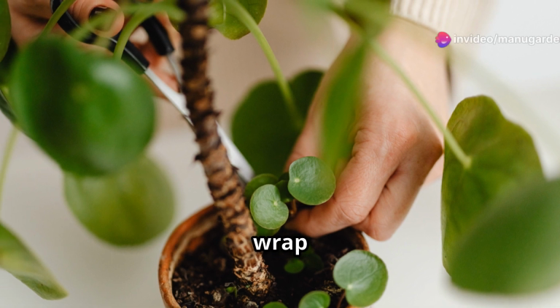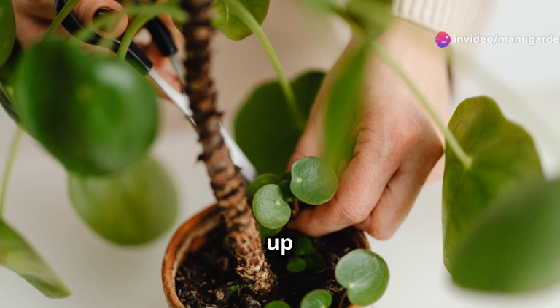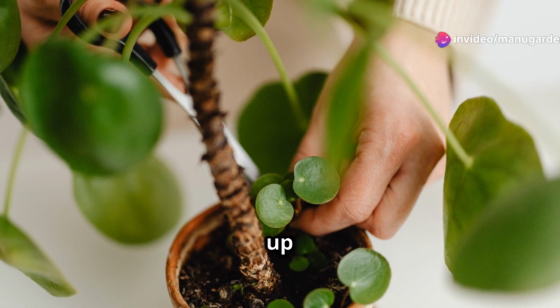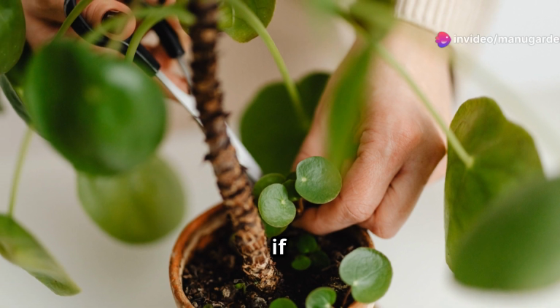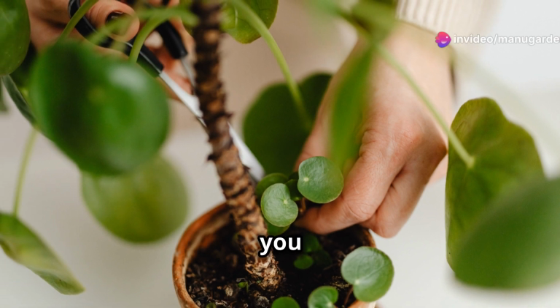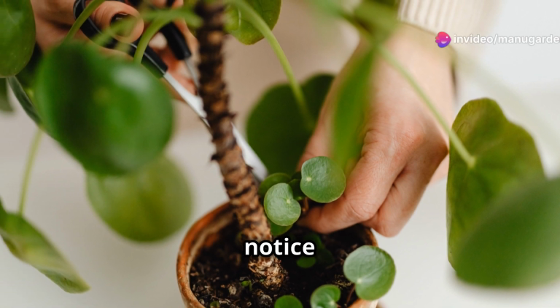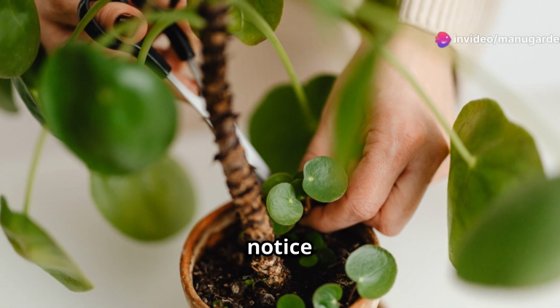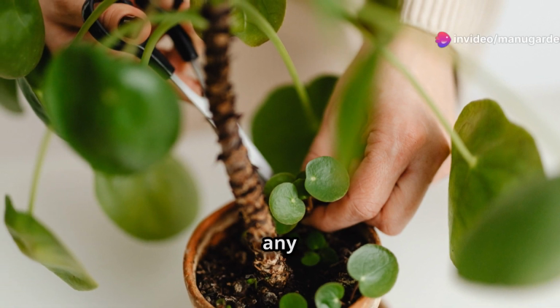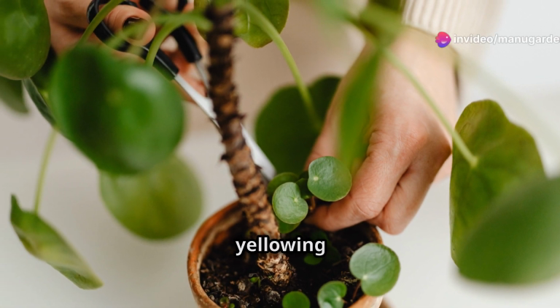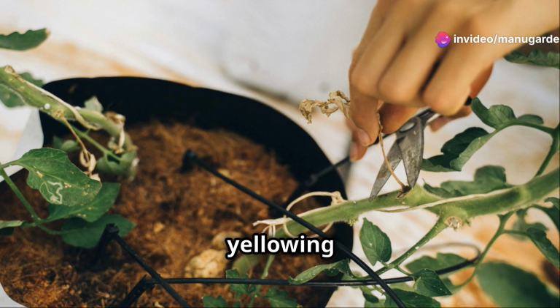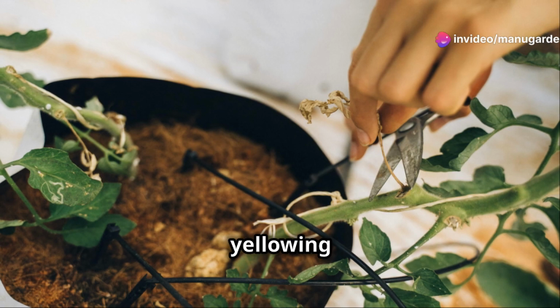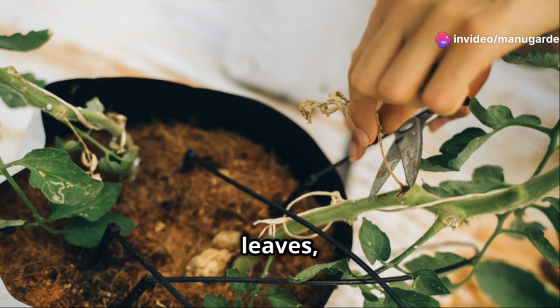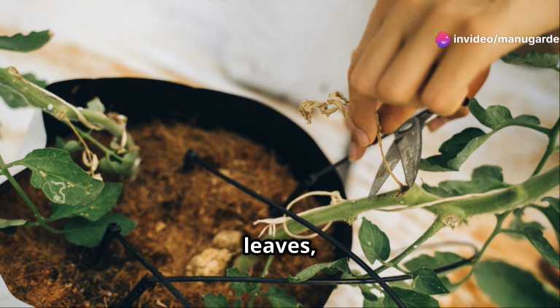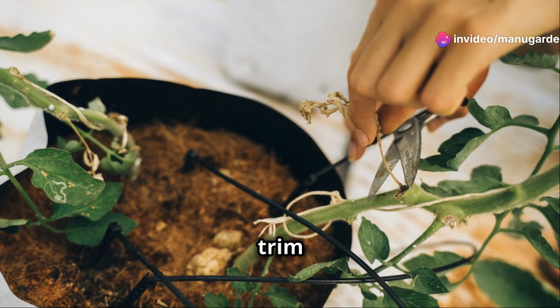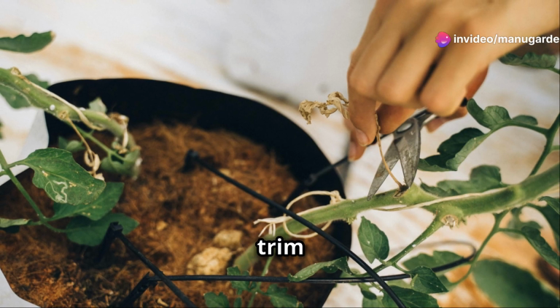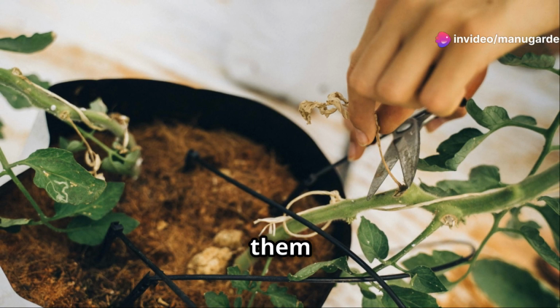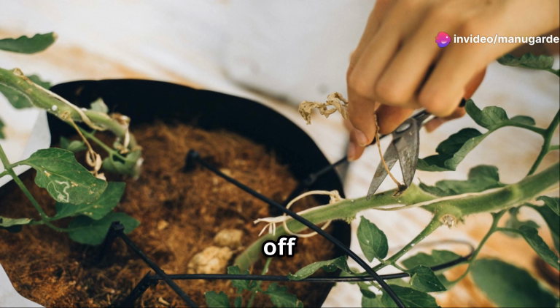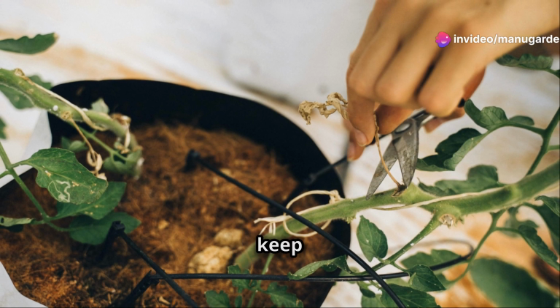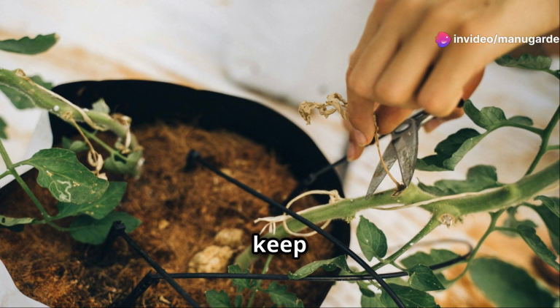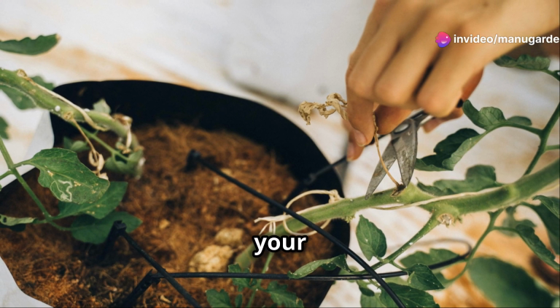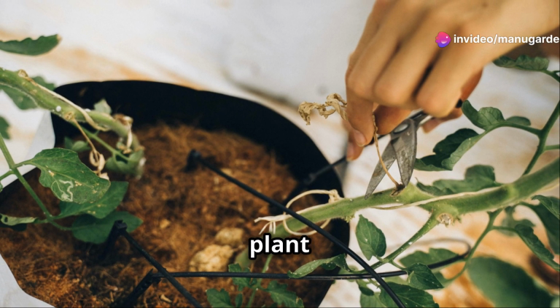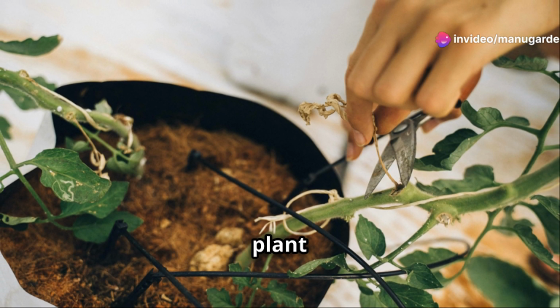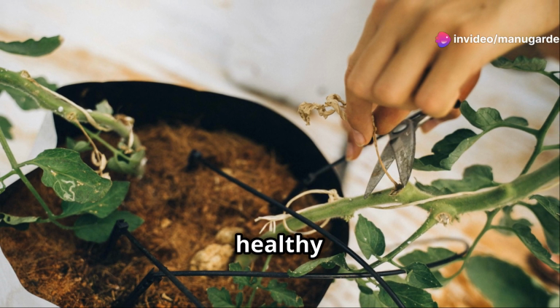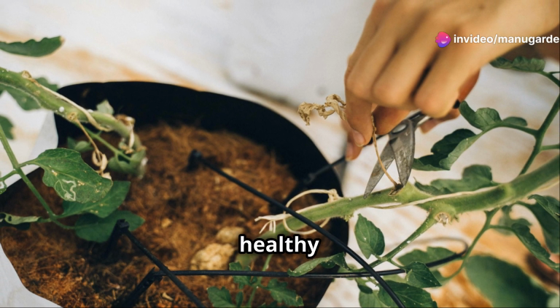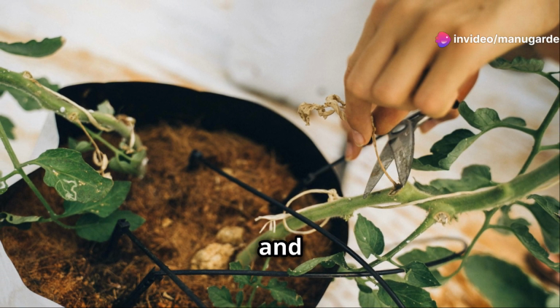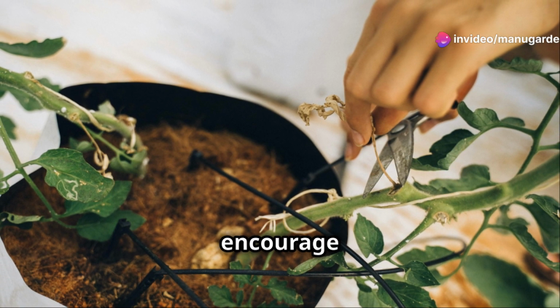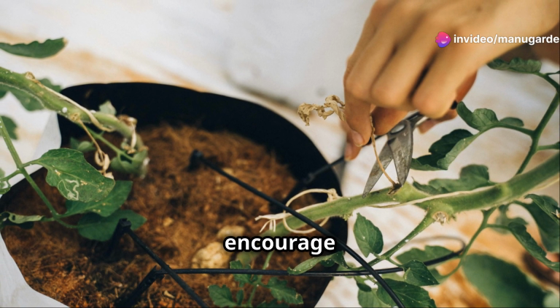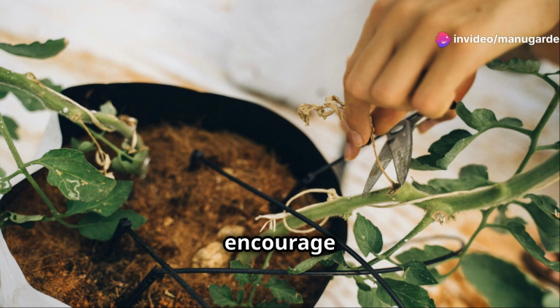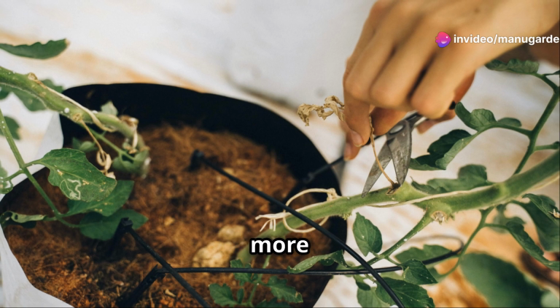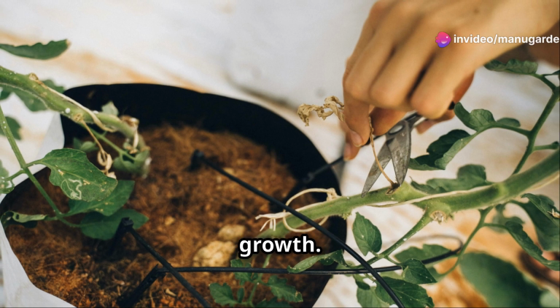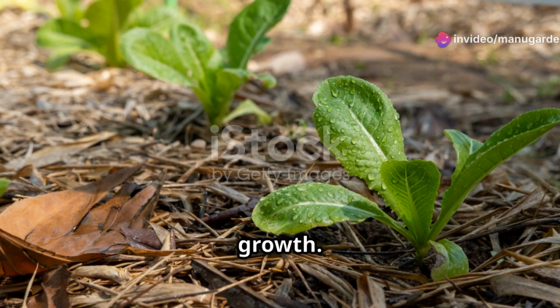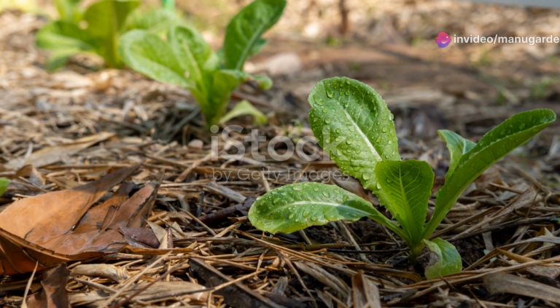A quick tip before I wrap up: if you notice any yellowing leaves, trim them off to keep your plant healthy and encourage more growth.